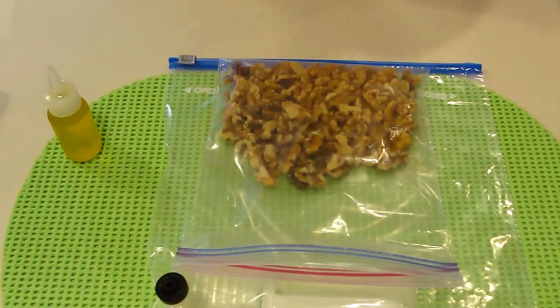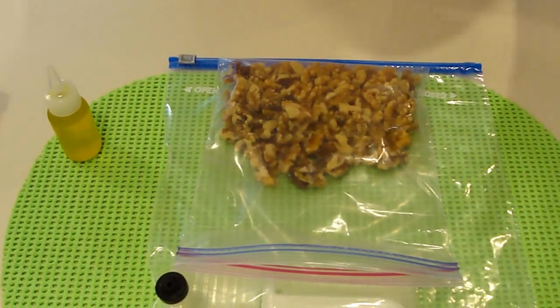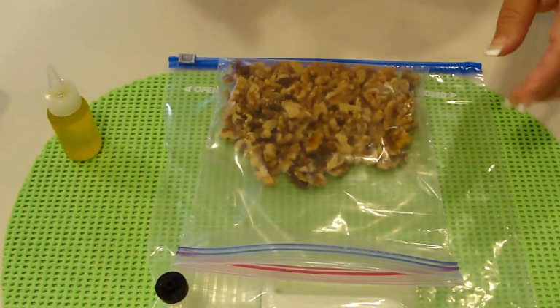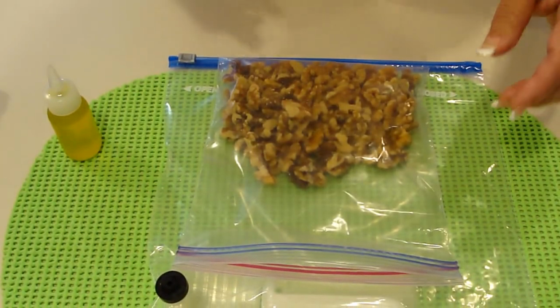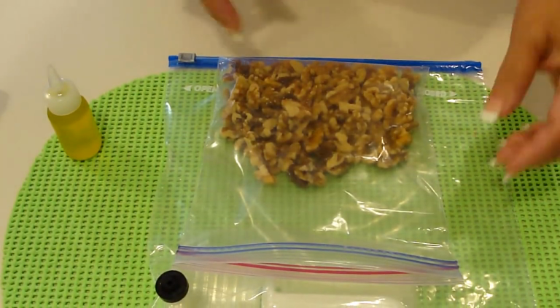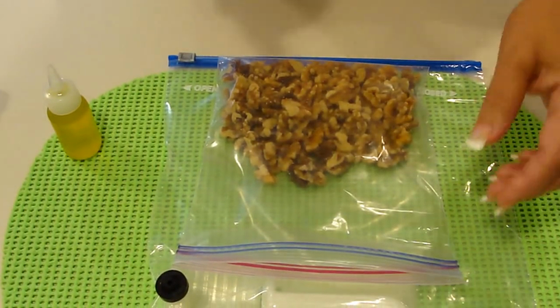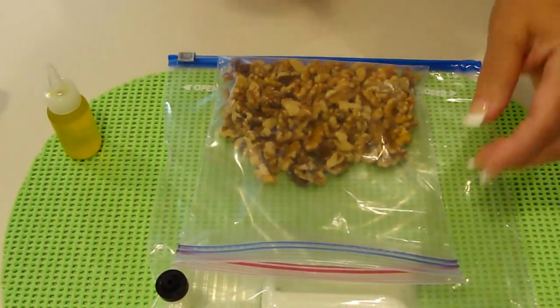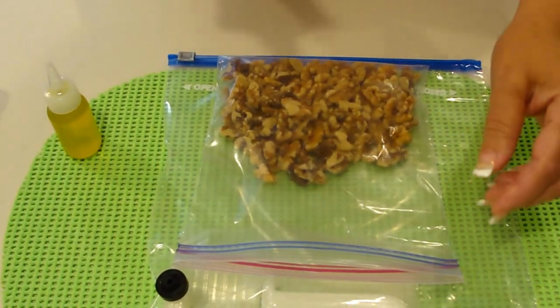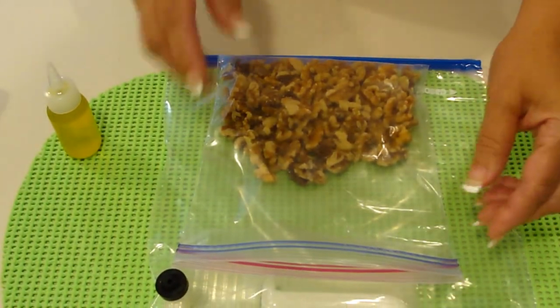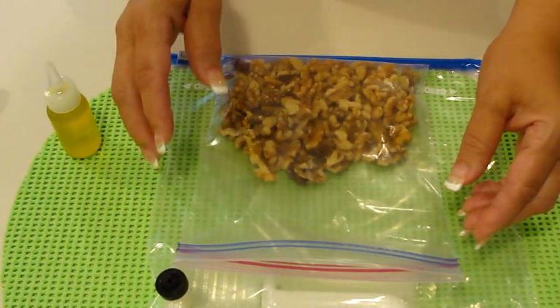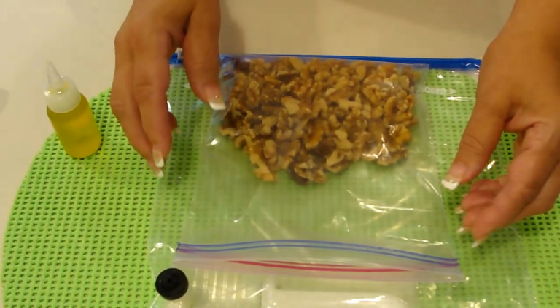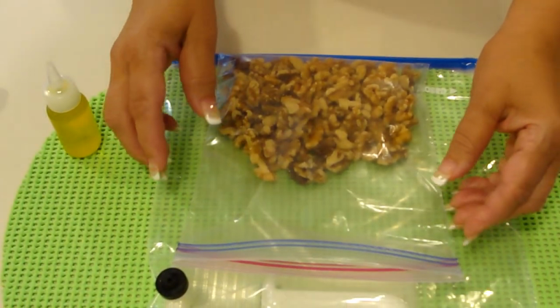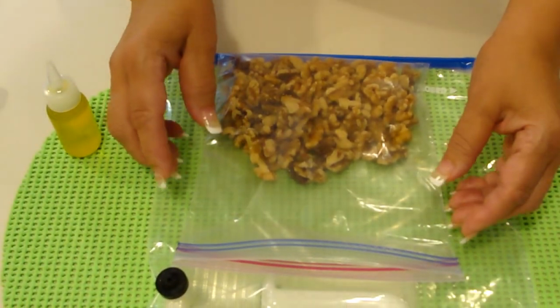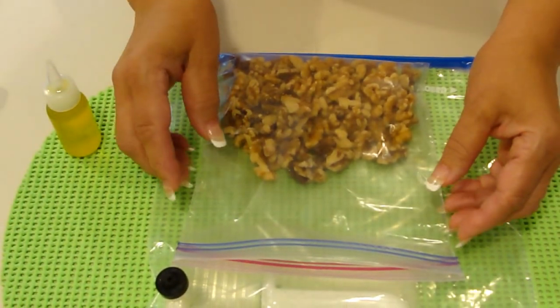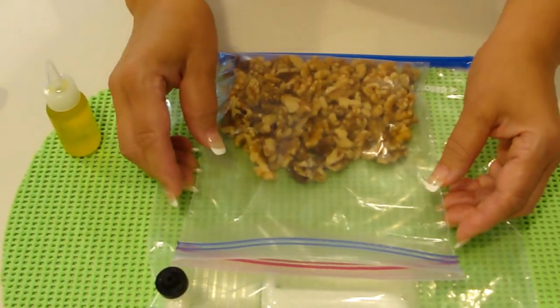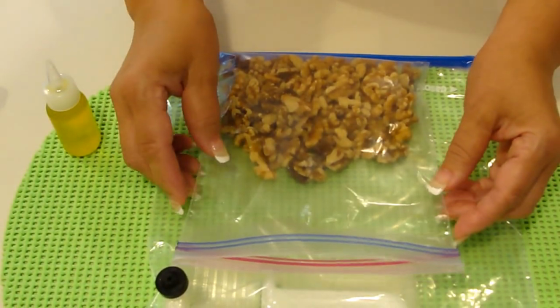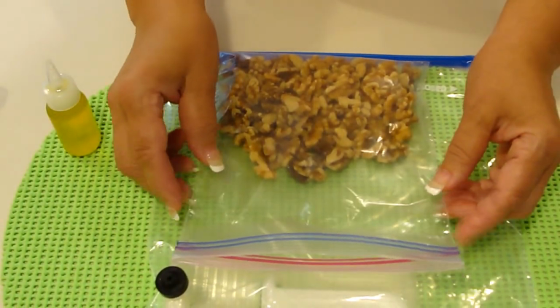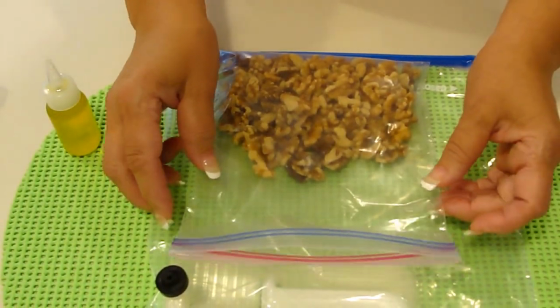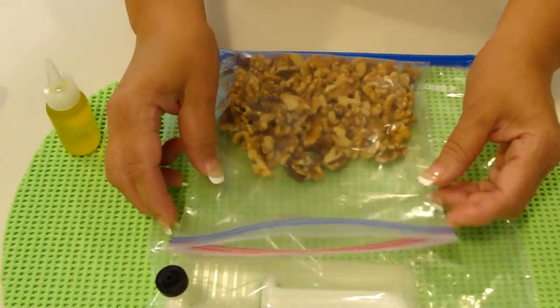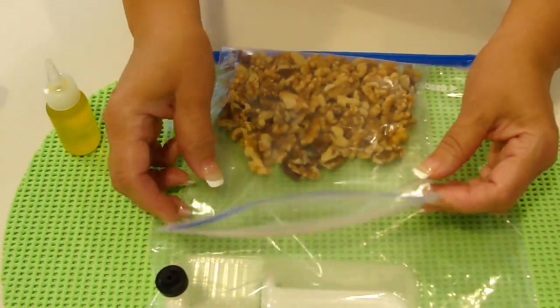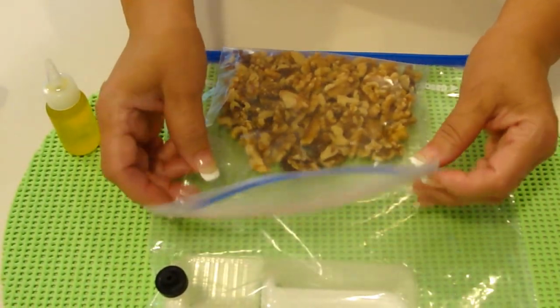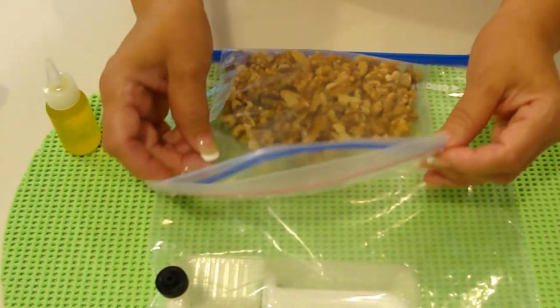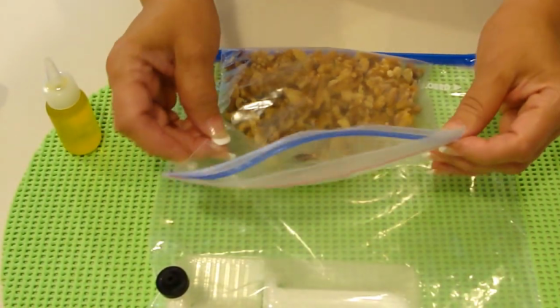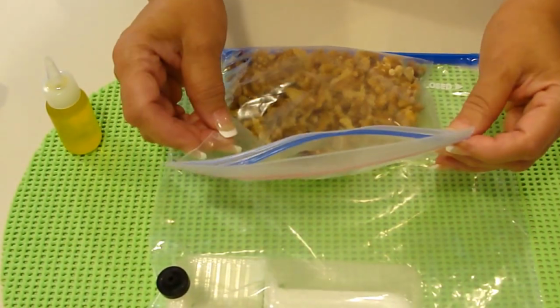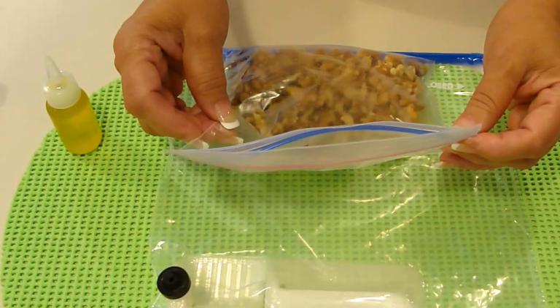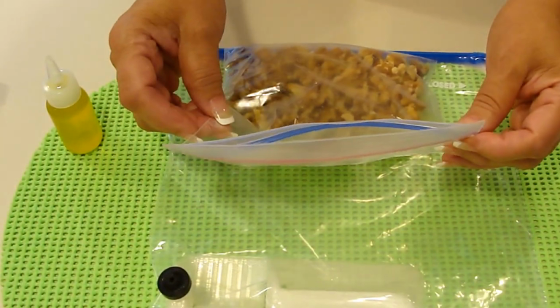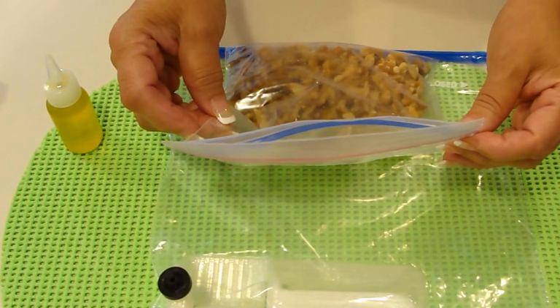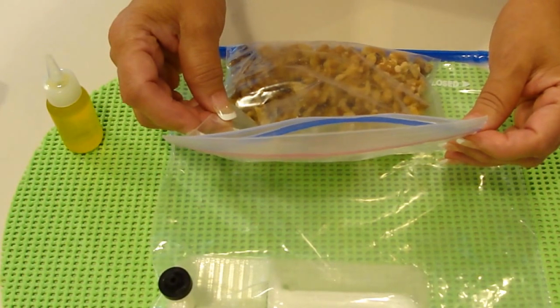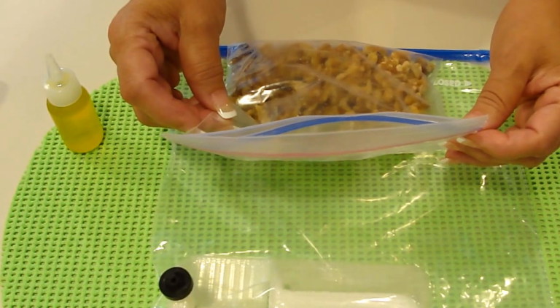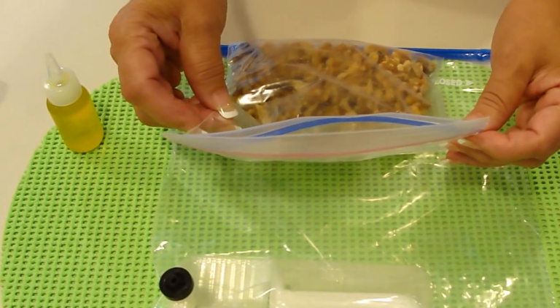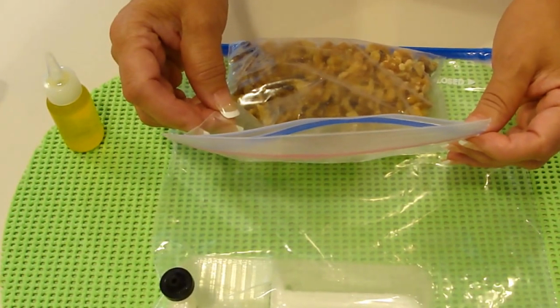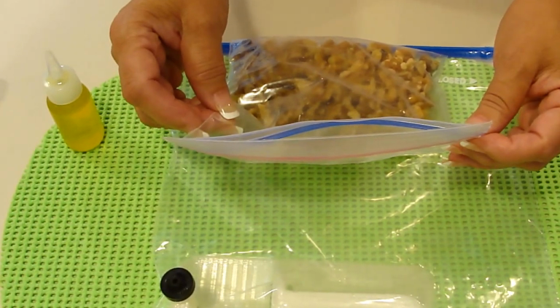Hi, I'm going to demonstrate how you can improve the seal on an ordinary bag.